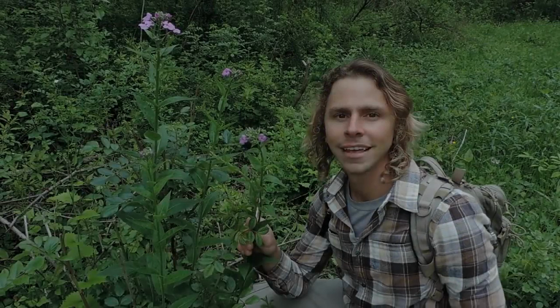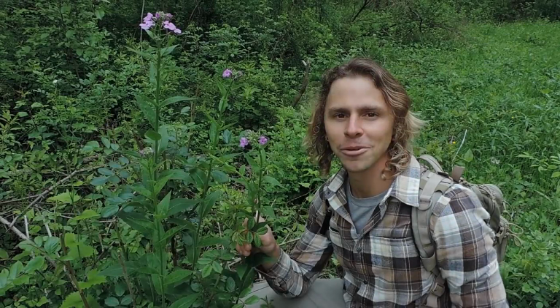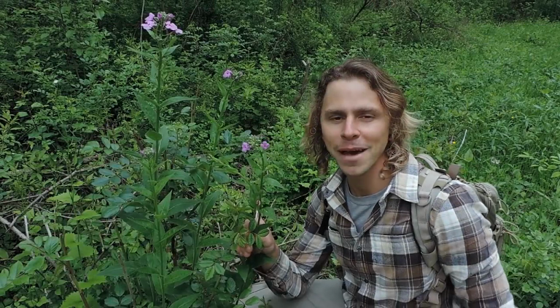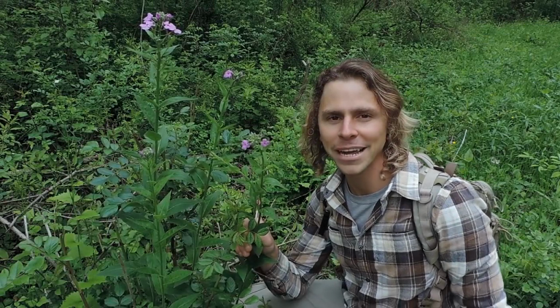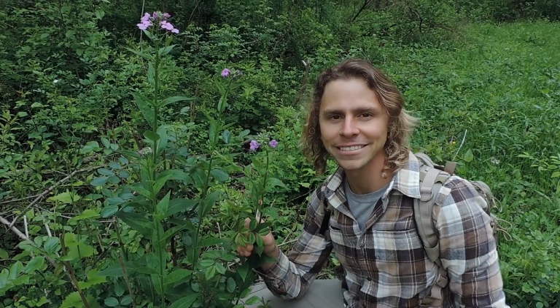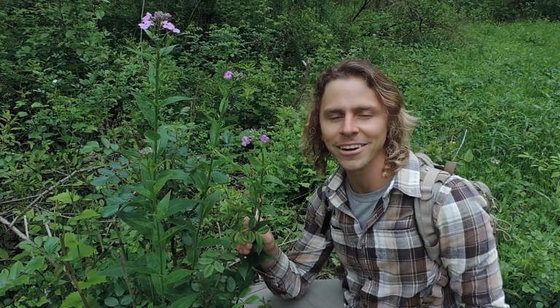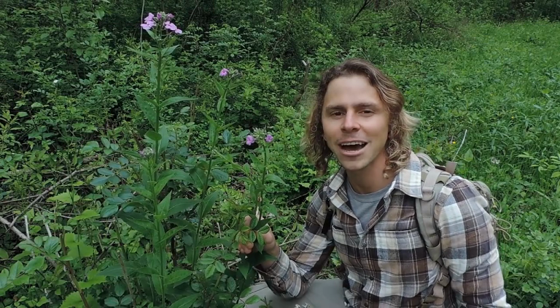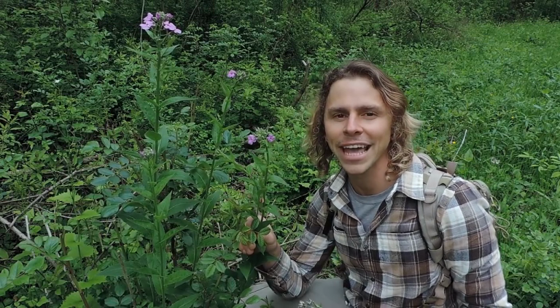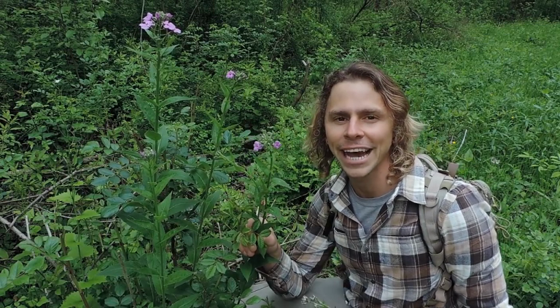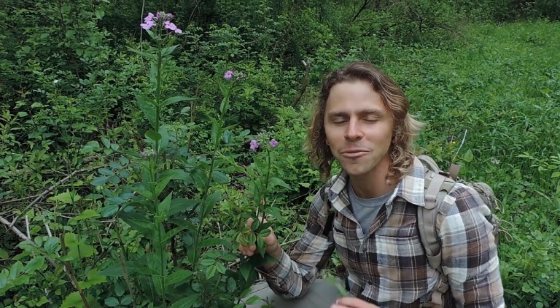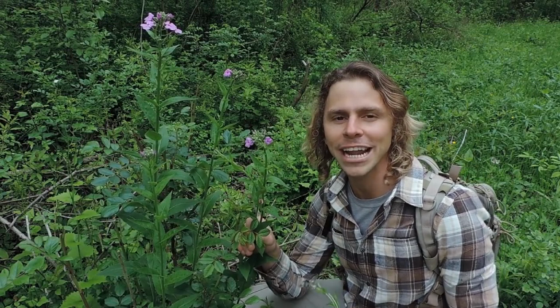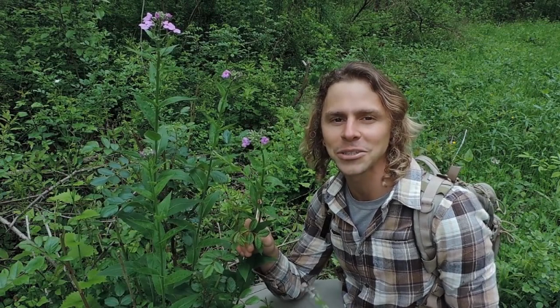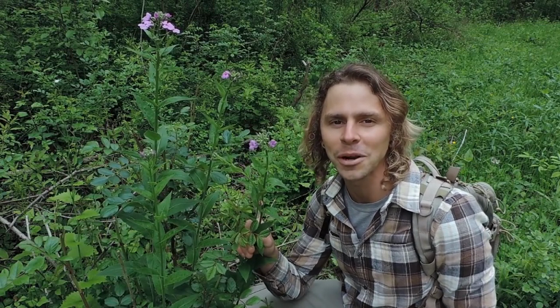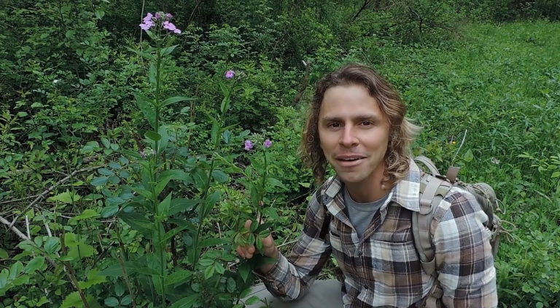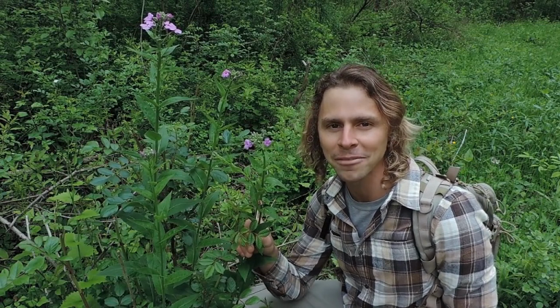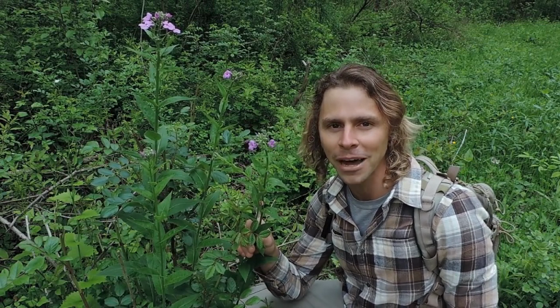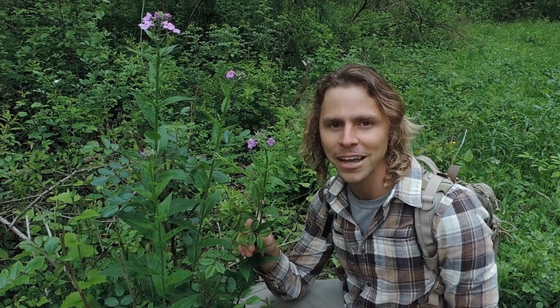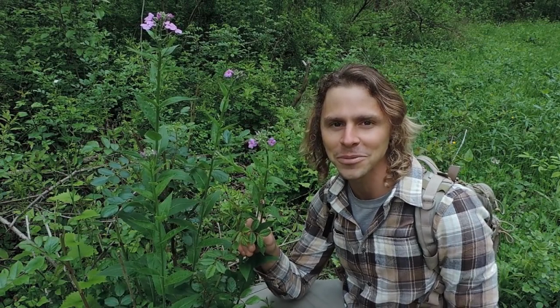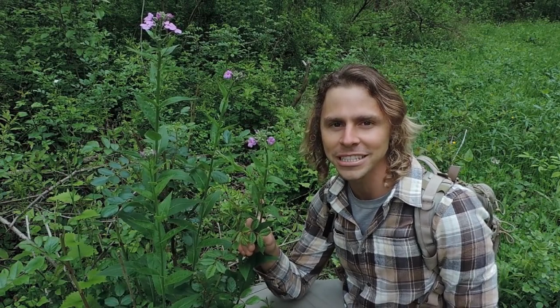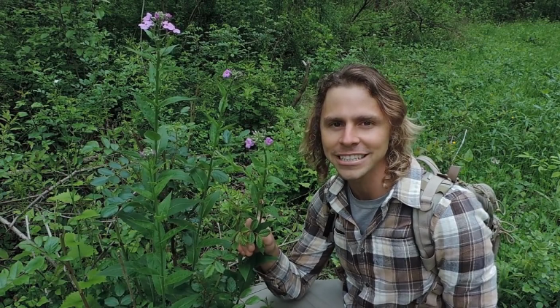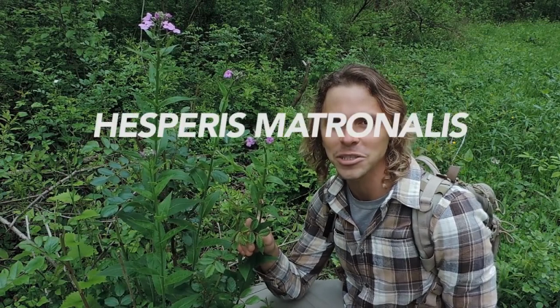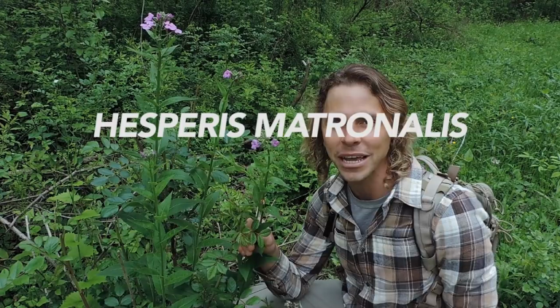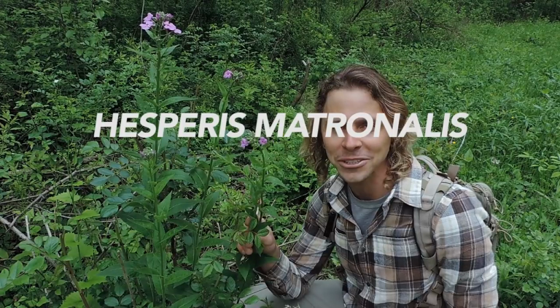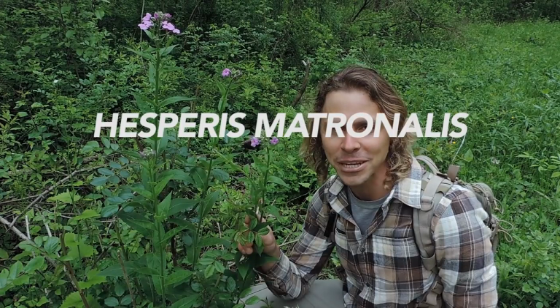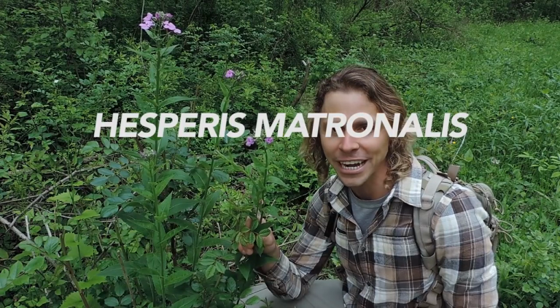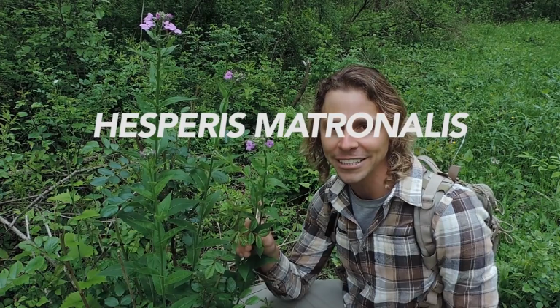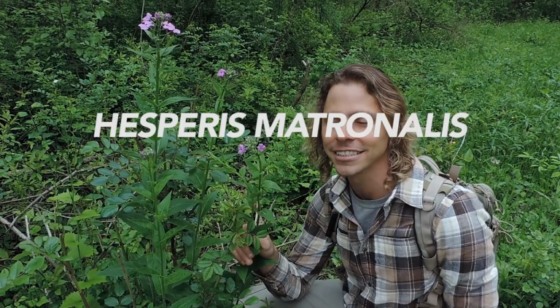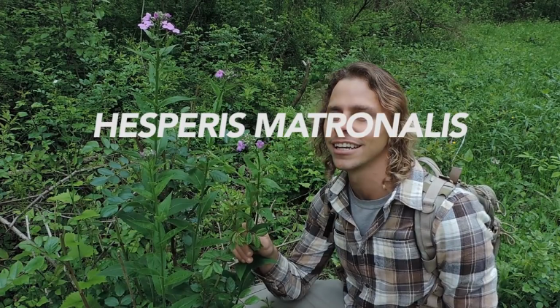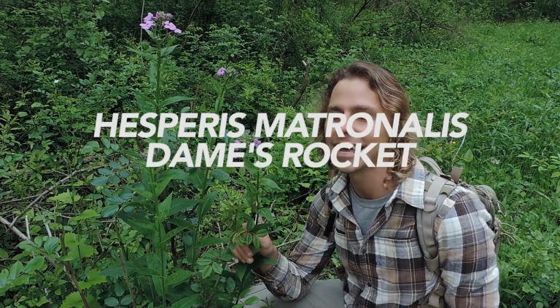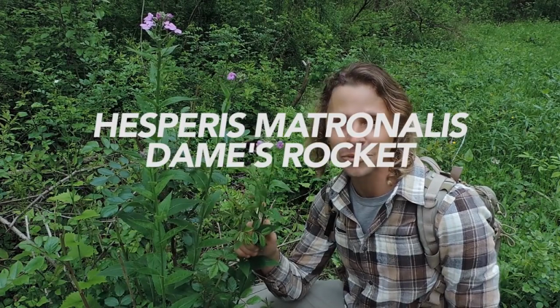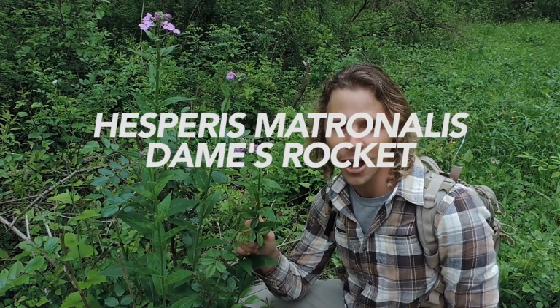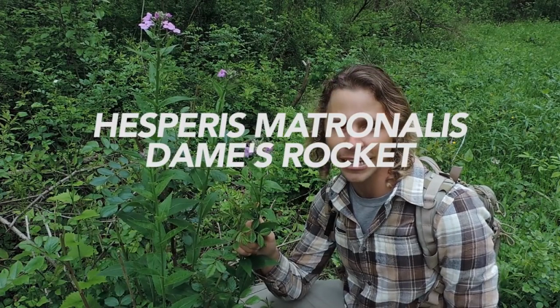Hey everyone, I'm Adam Harriton. Right now I'm hanging out right next to one of my favorite wild vegetables and this is Hesperus matronalis, dame's rocket.